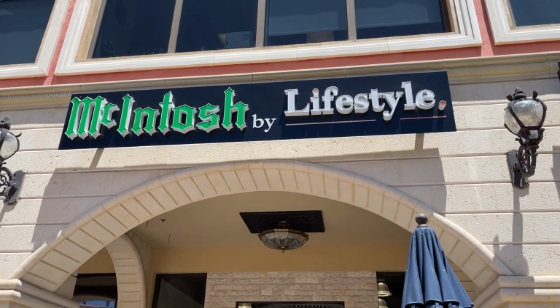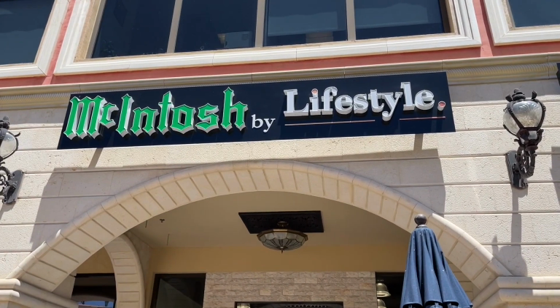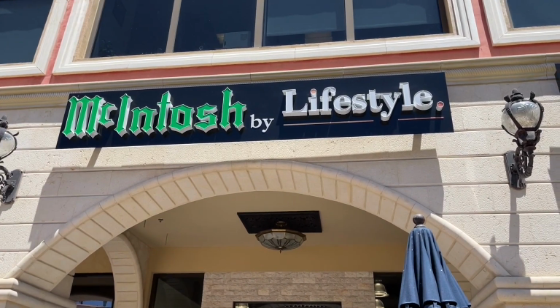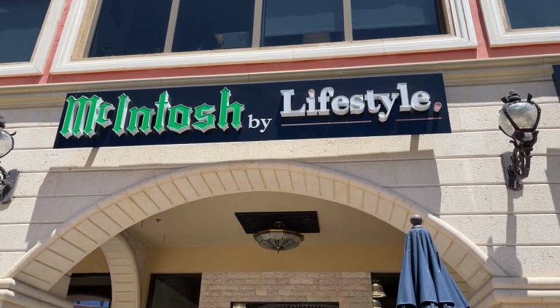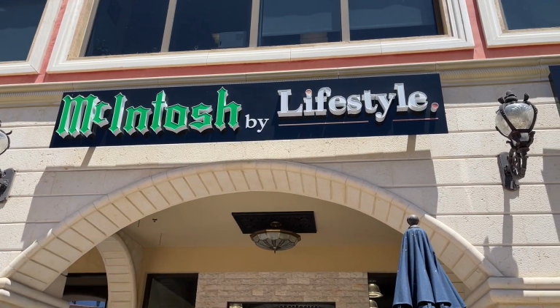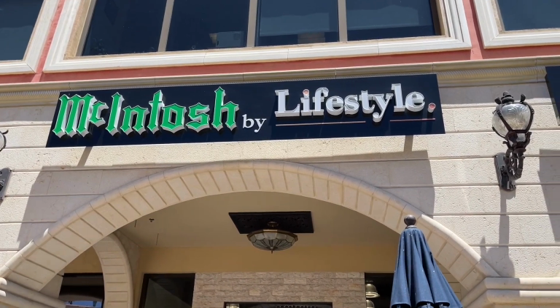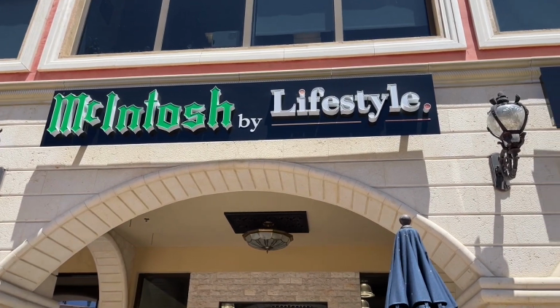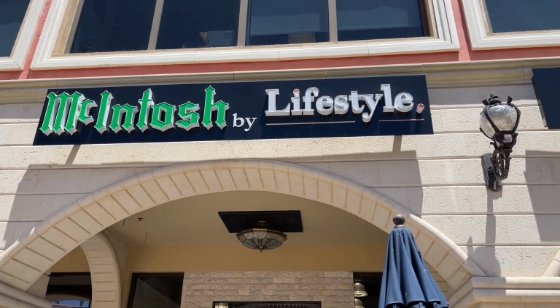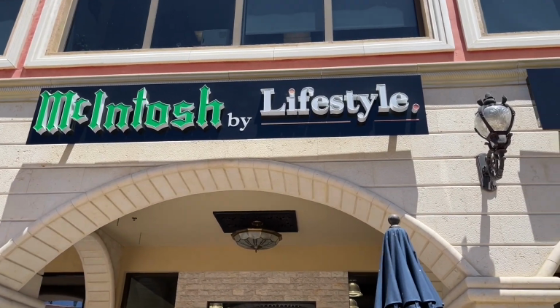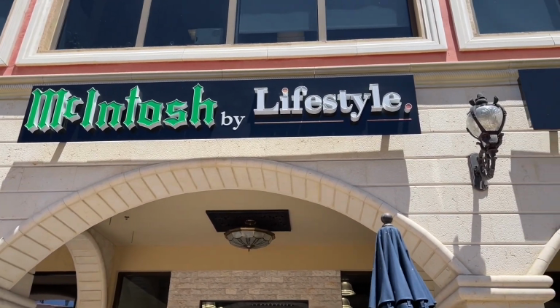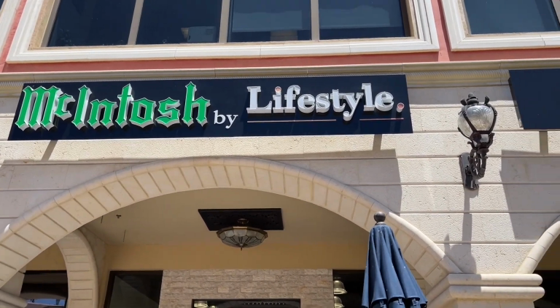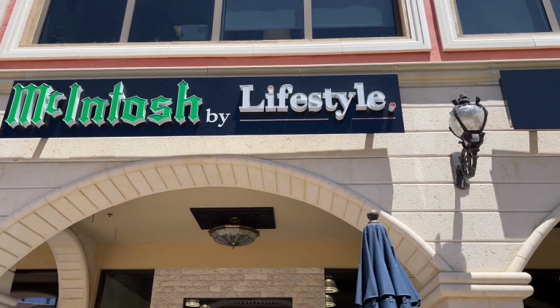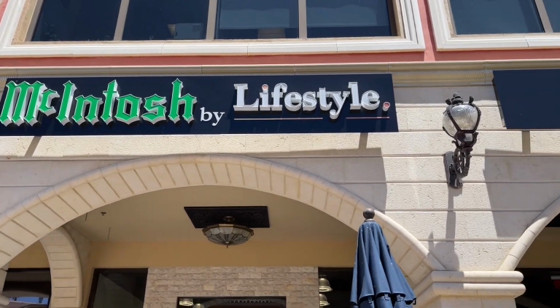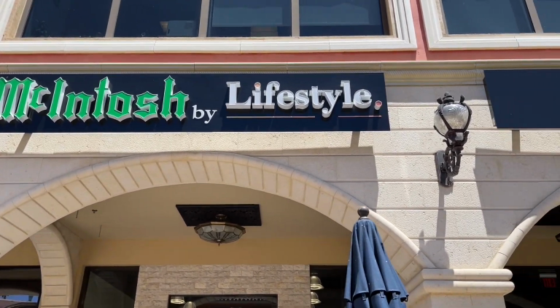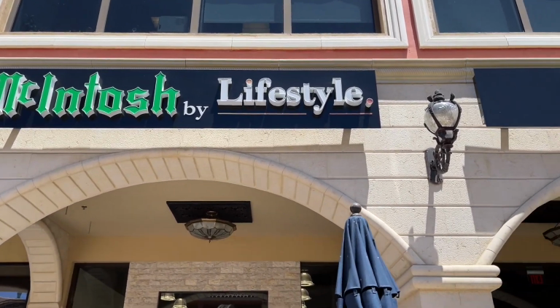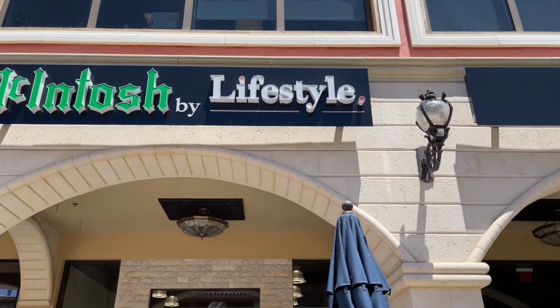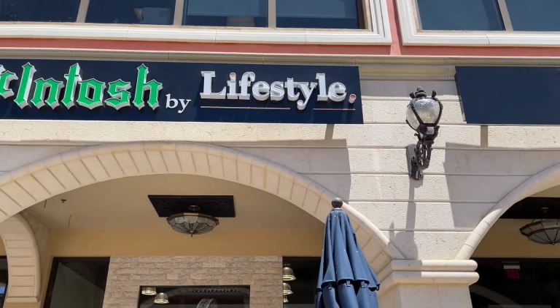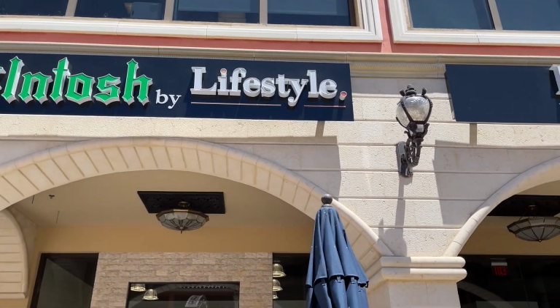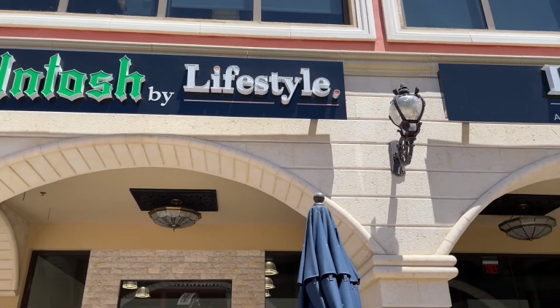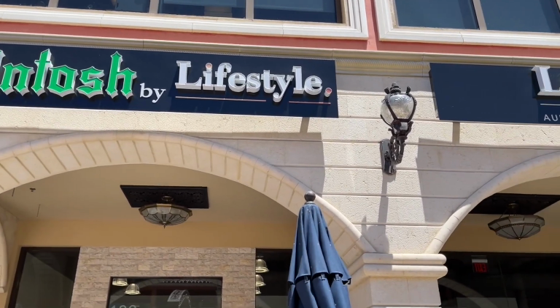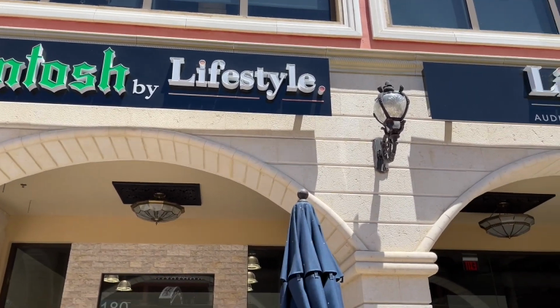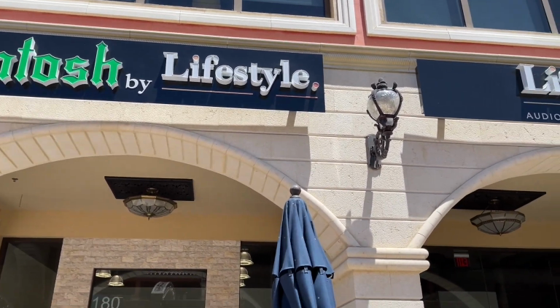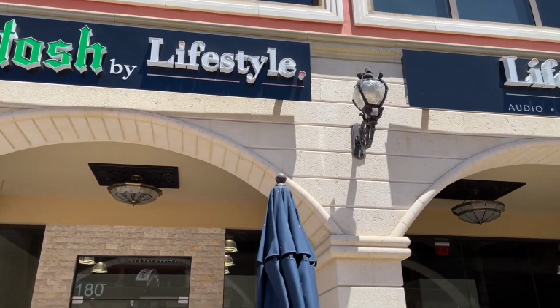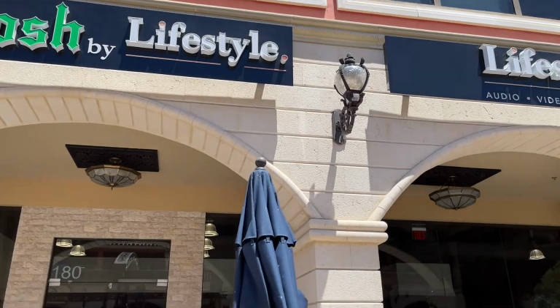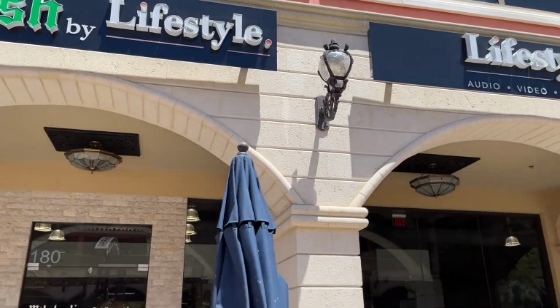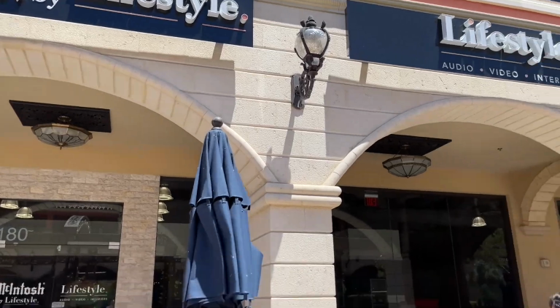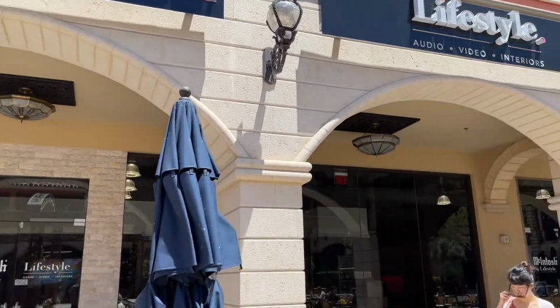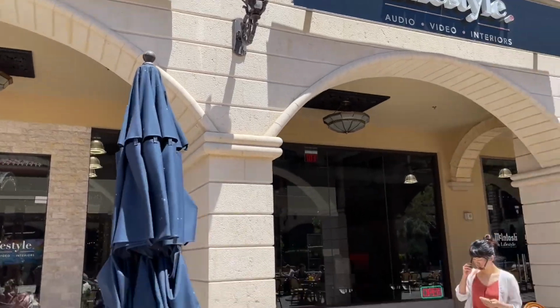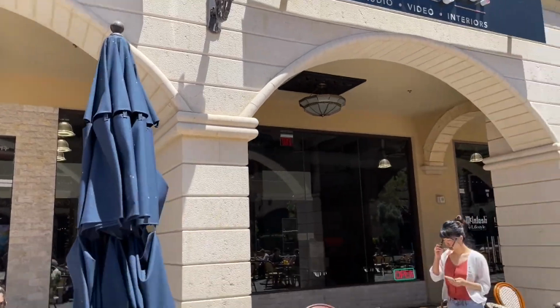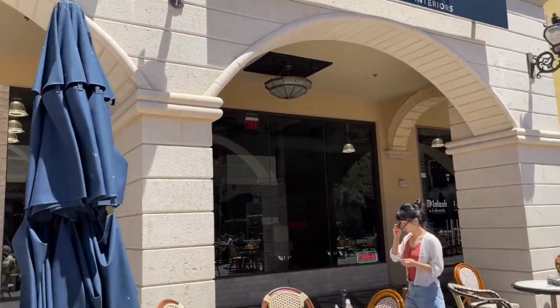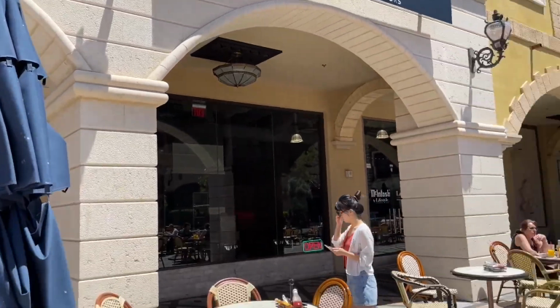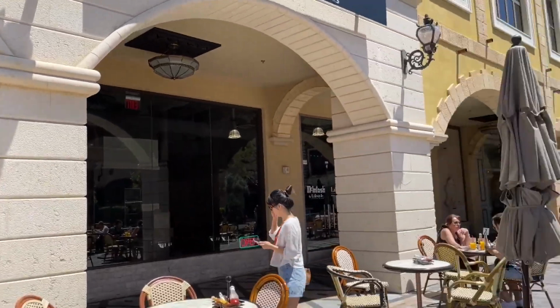This is at Tivoli Village, and we'll follow Greg in and have the video go from here.